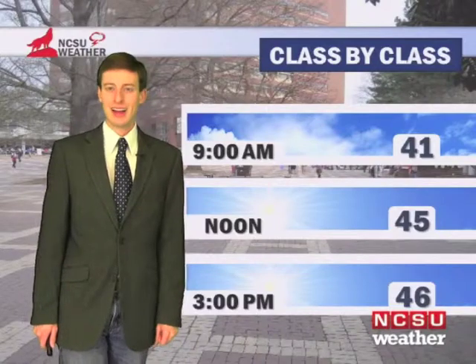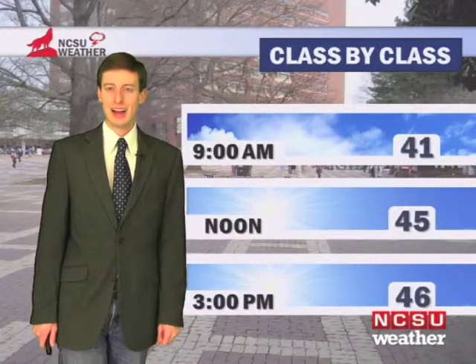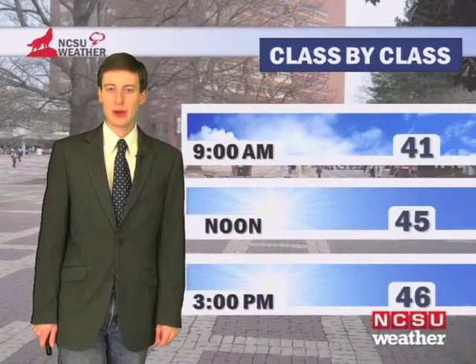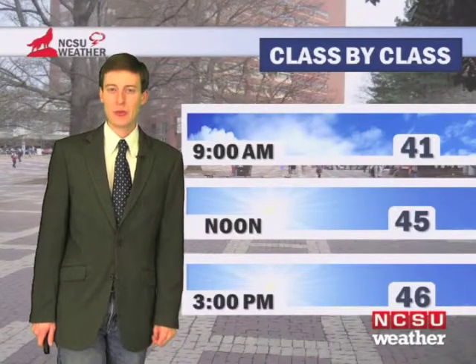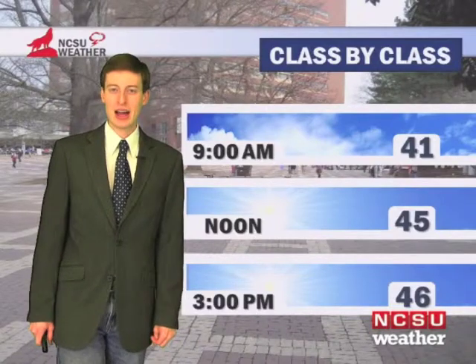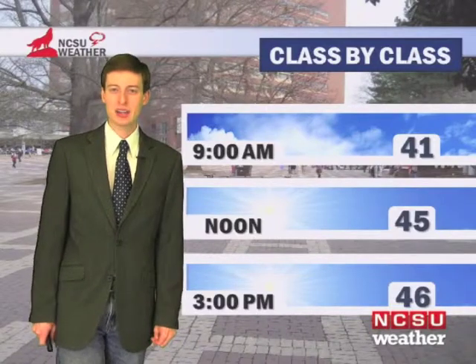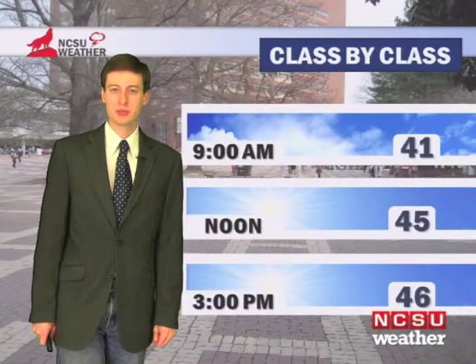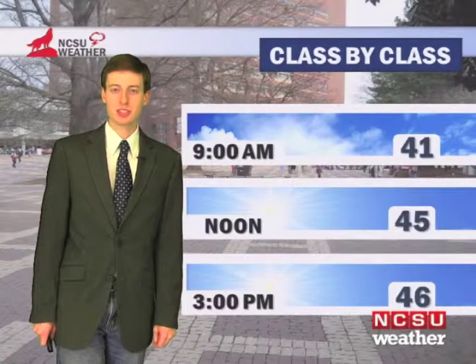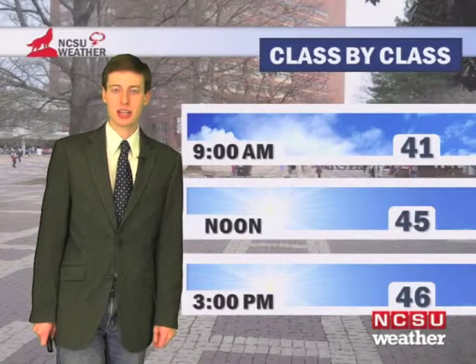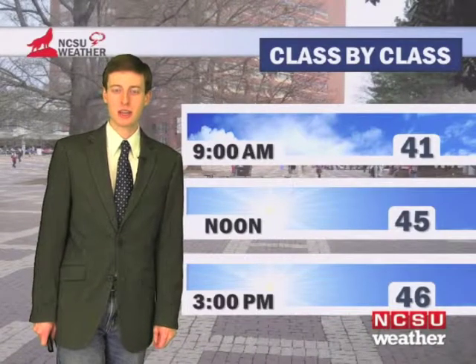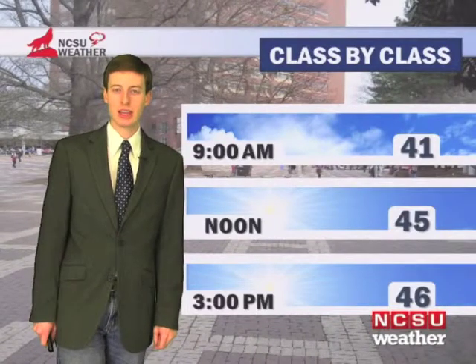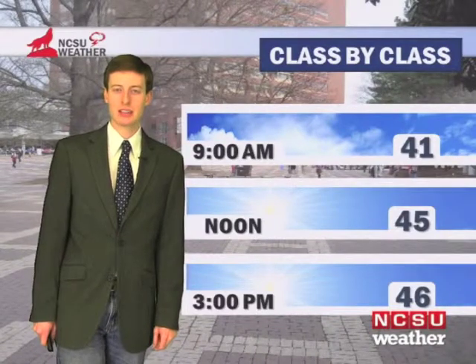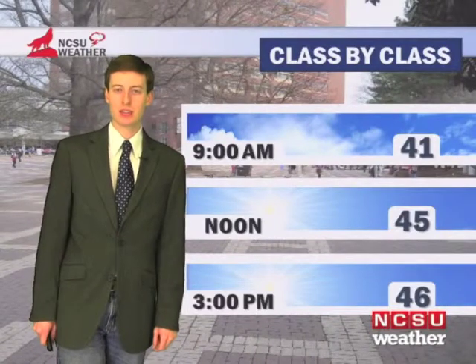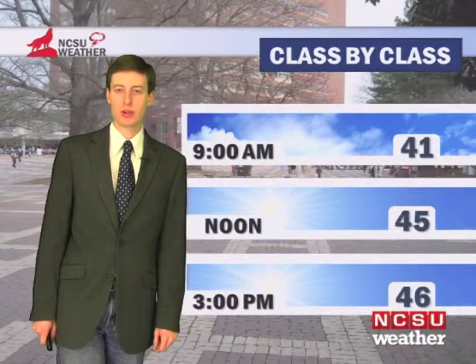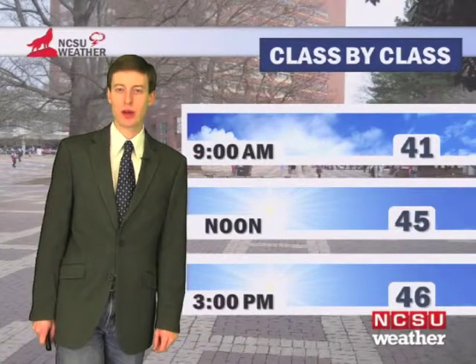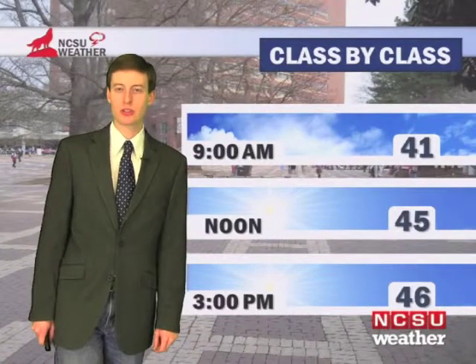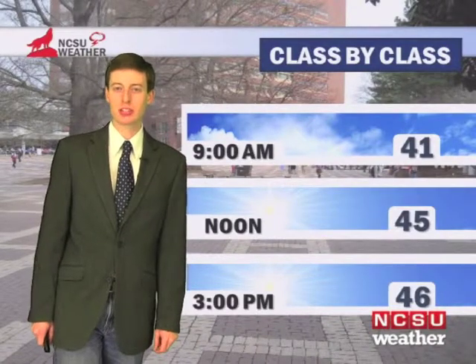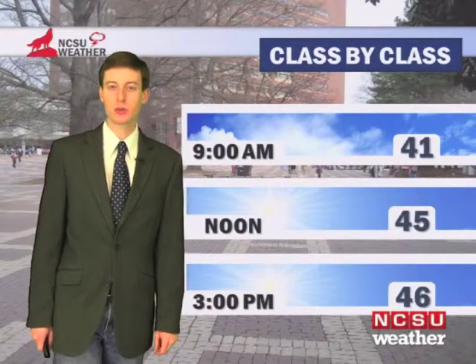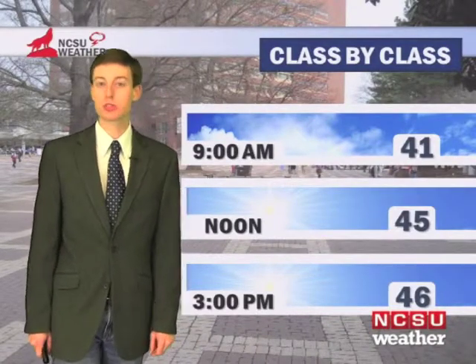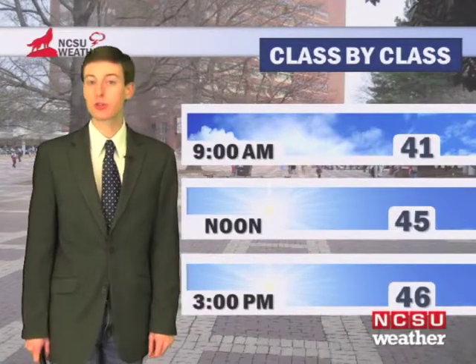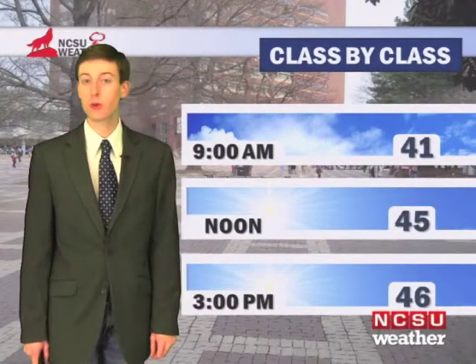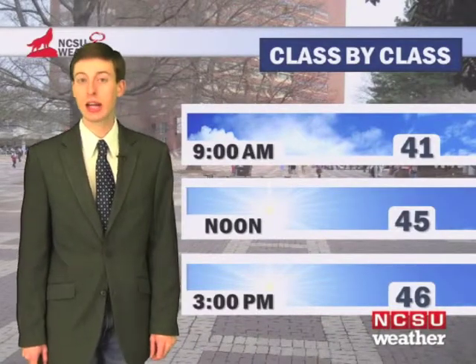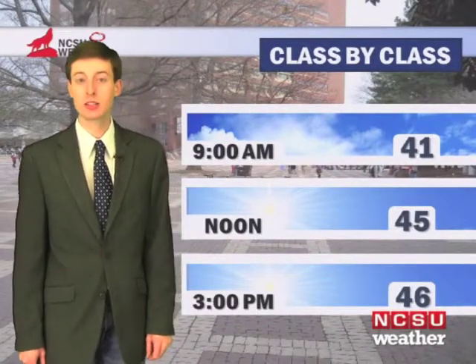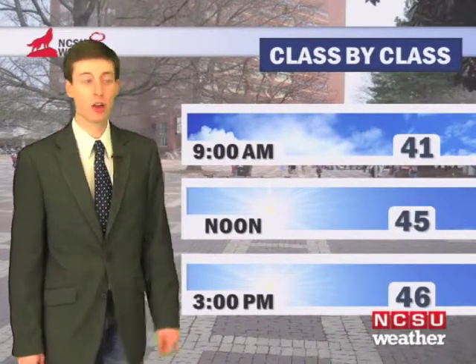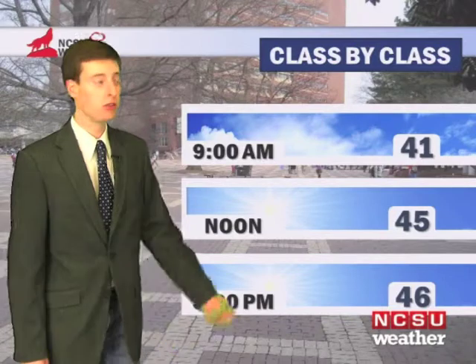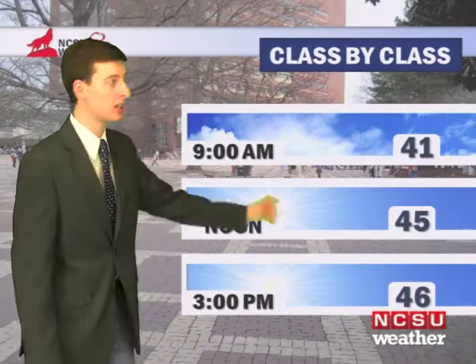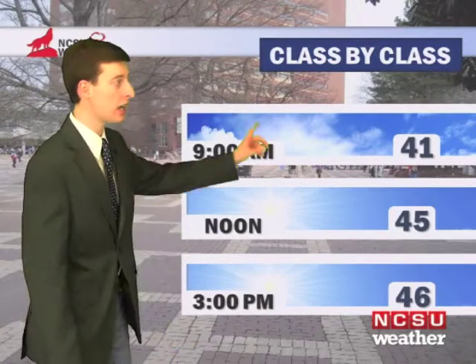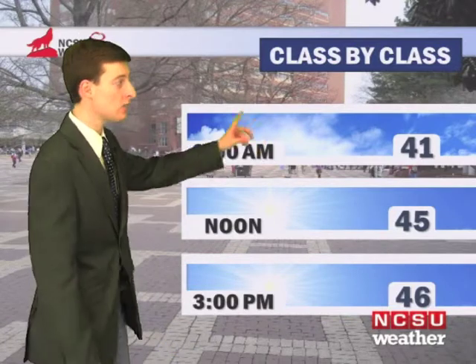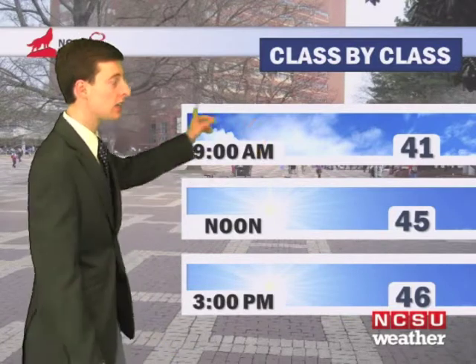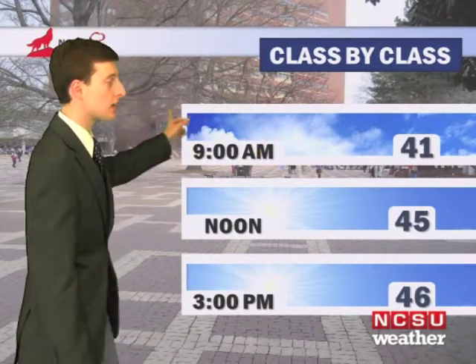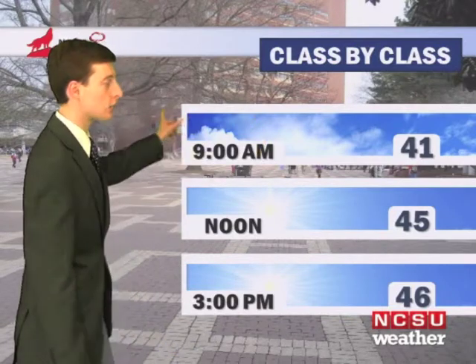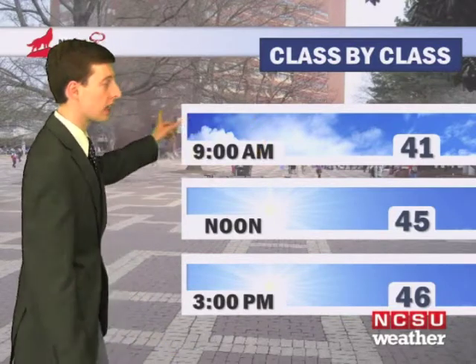Hello Wolfpack, I'm Drew Day here in the NCSU Weather Center. We'll start your forecast off with the class-by-class forecast.